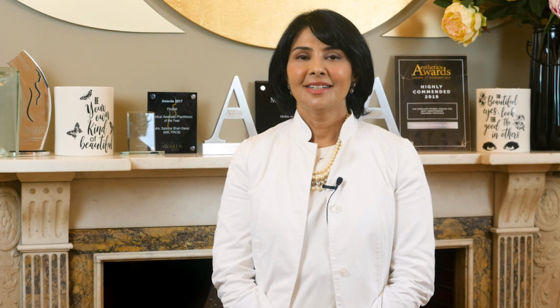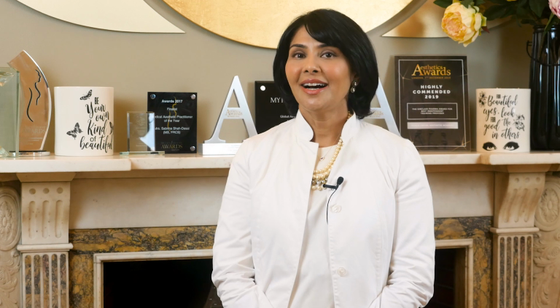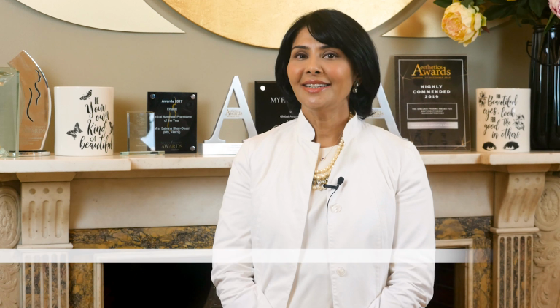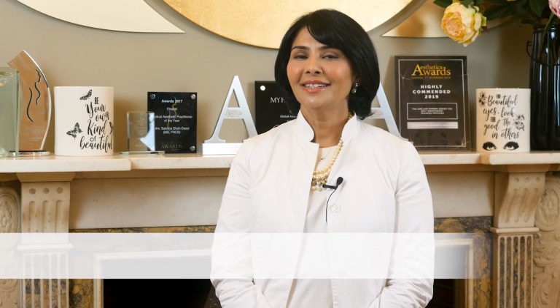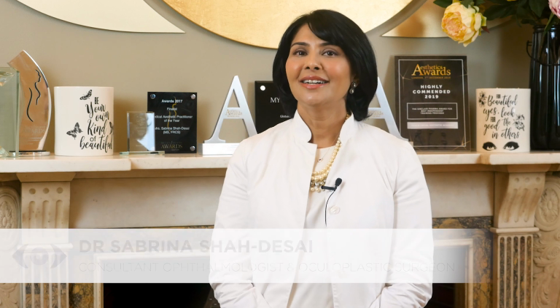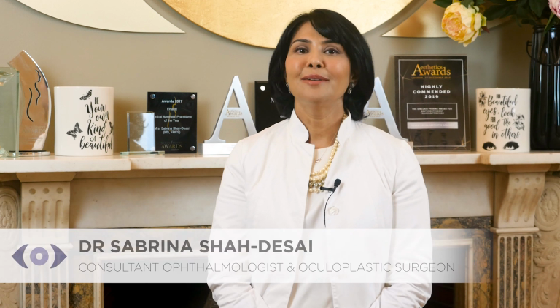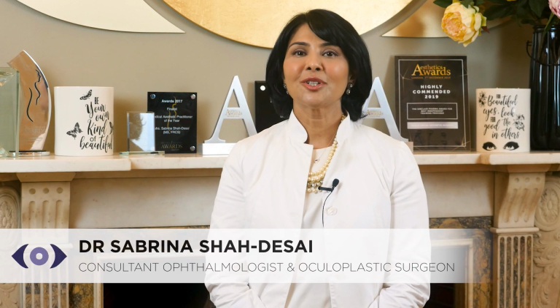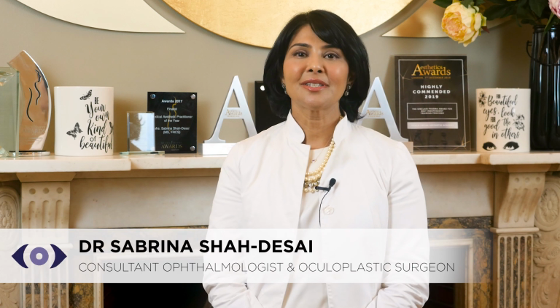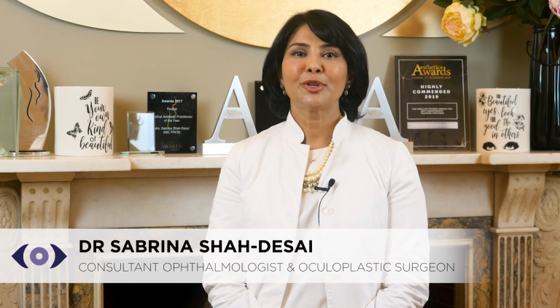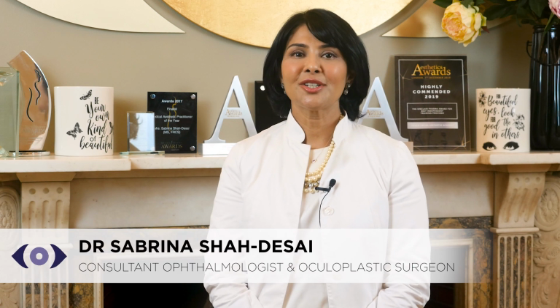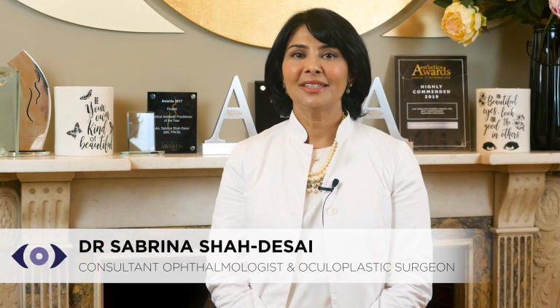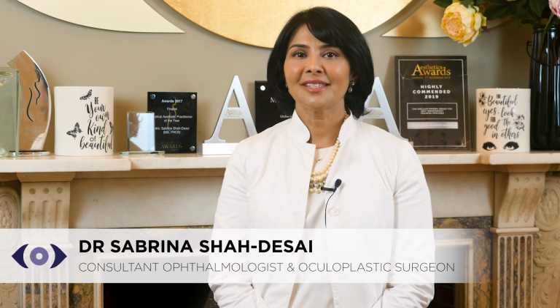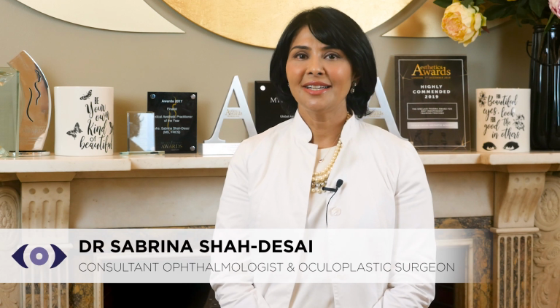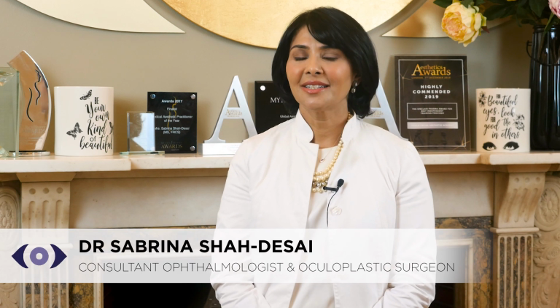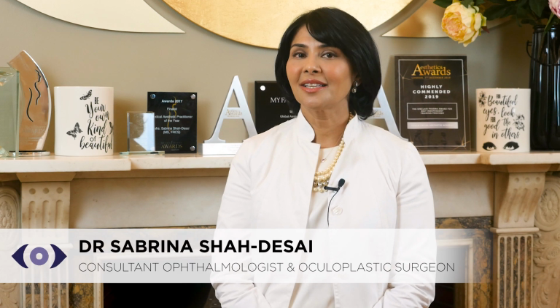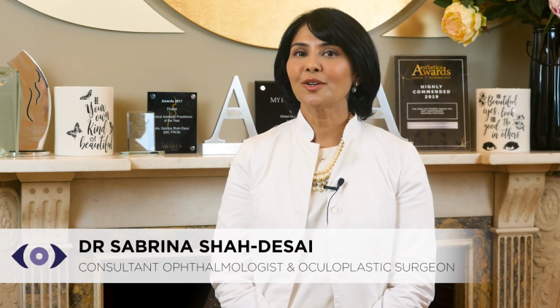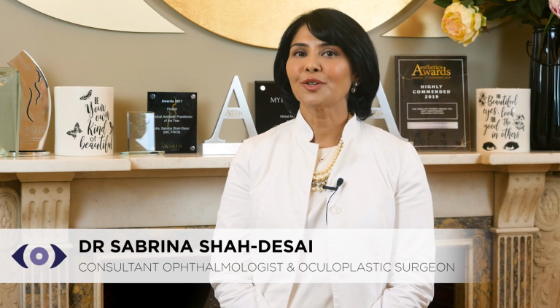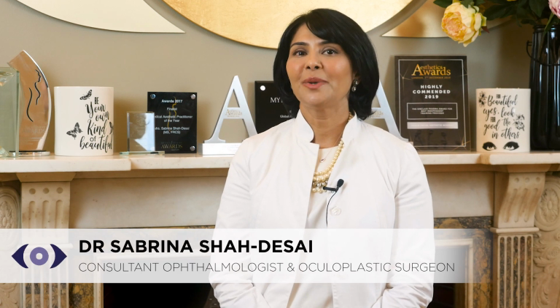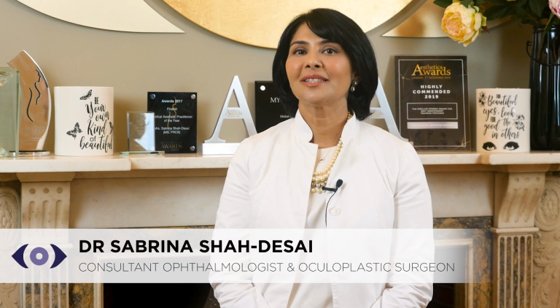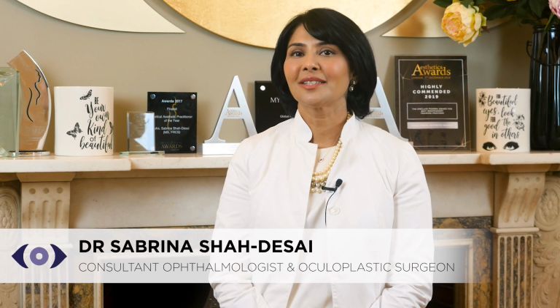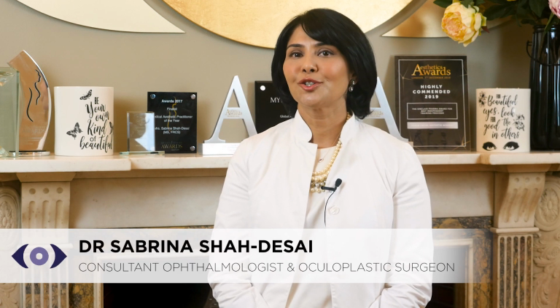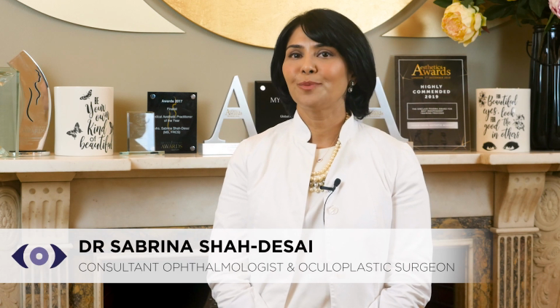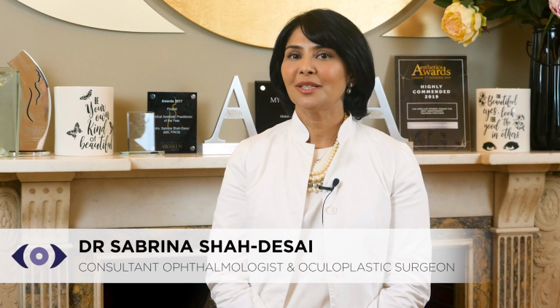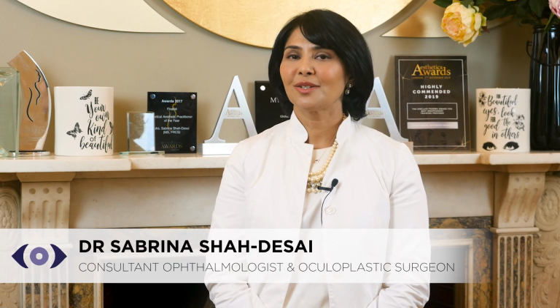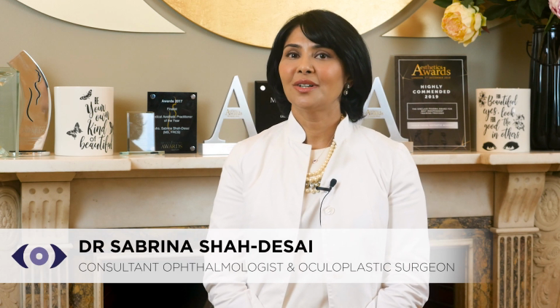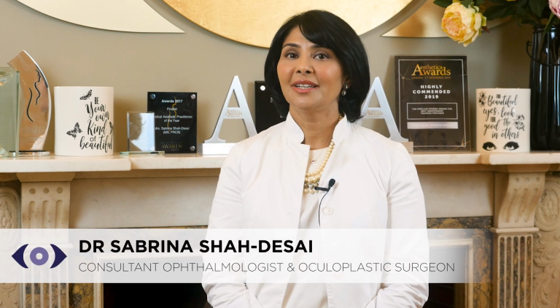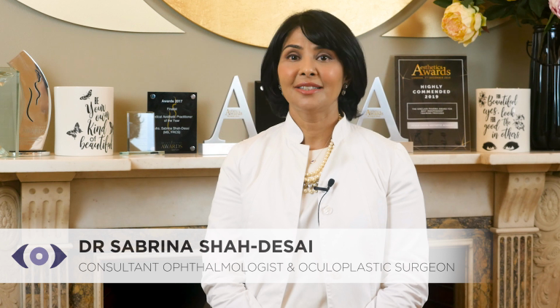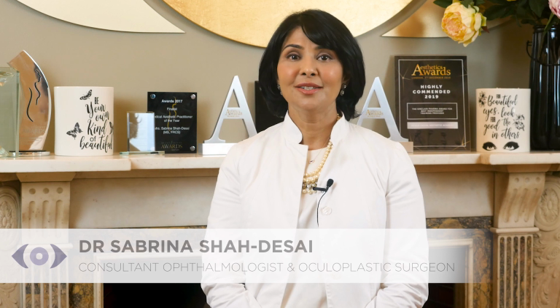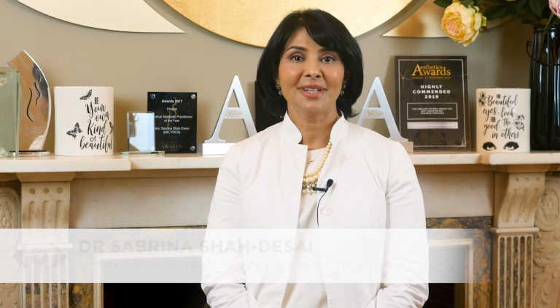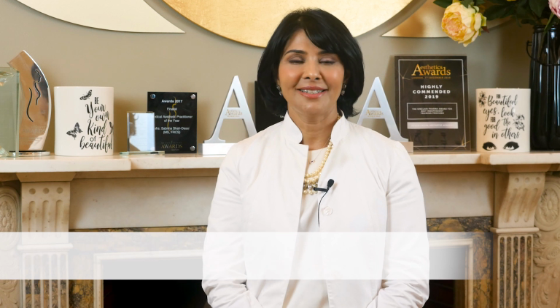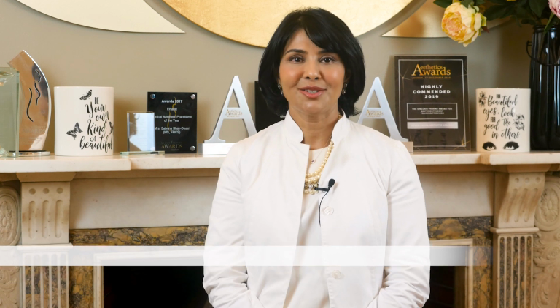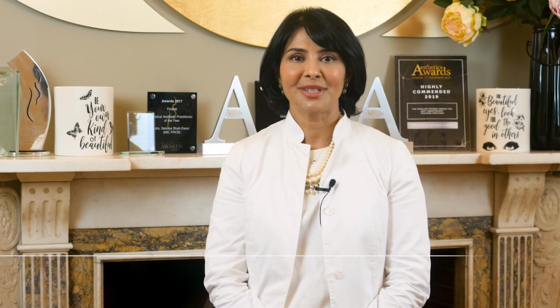Hi, I'm Dr. Sabrina Shah Desai, an Aesthetic Oculoplastic Surgeon based in London on Harley Street.